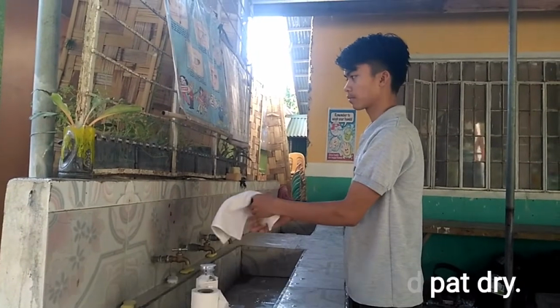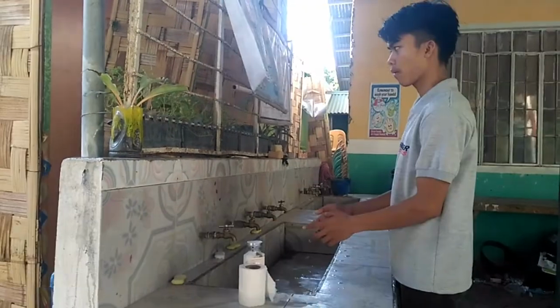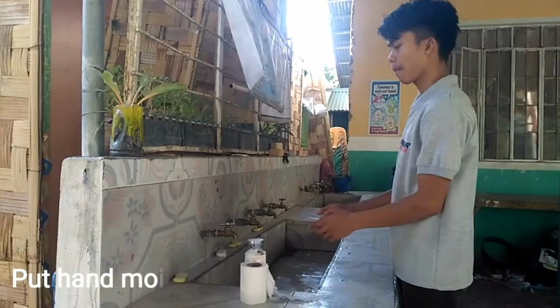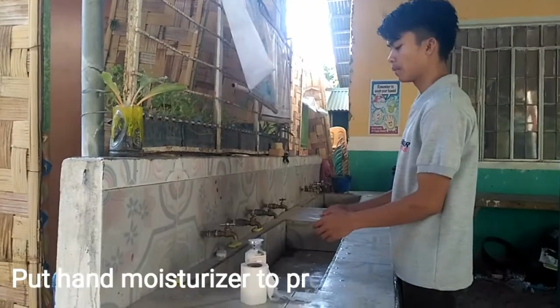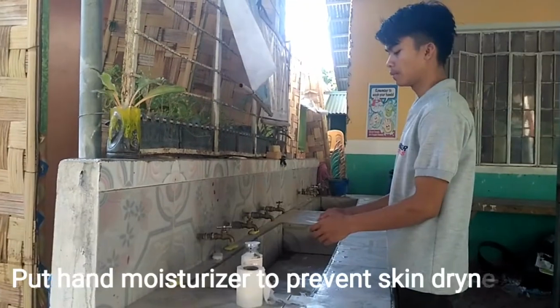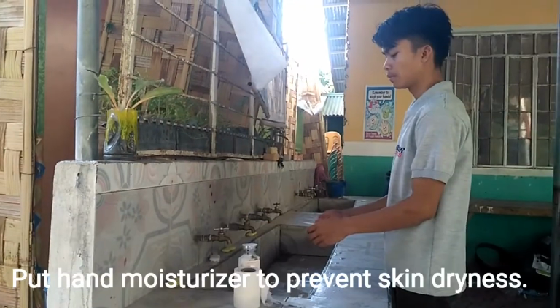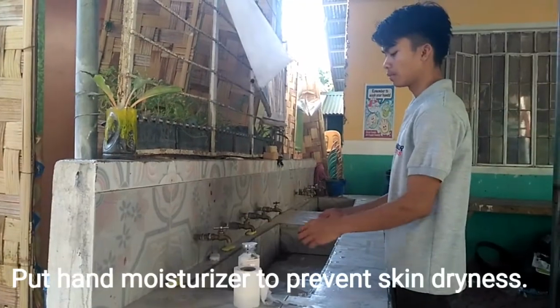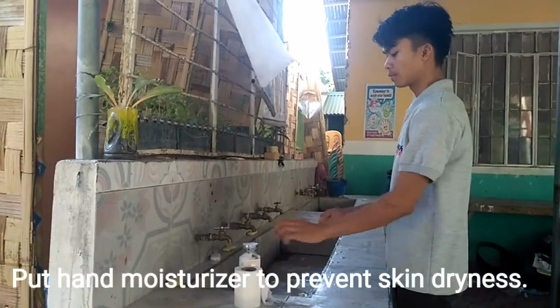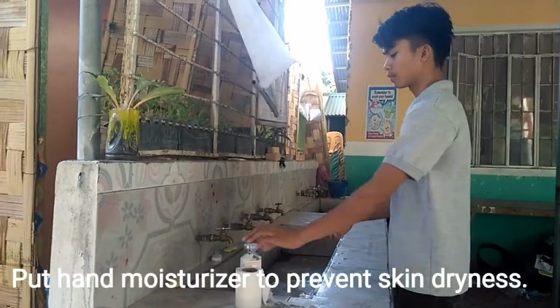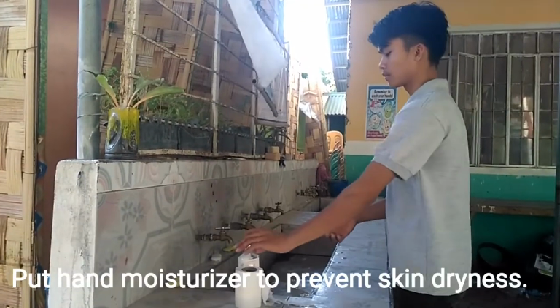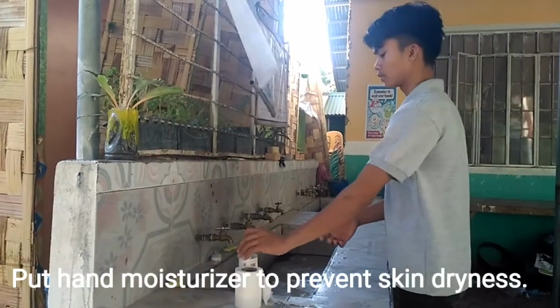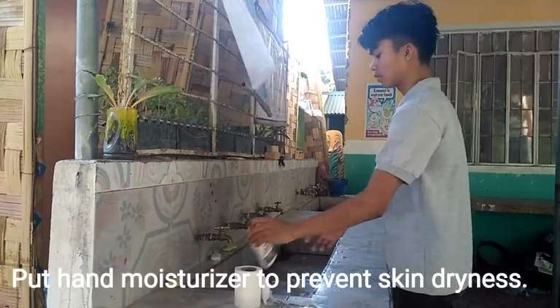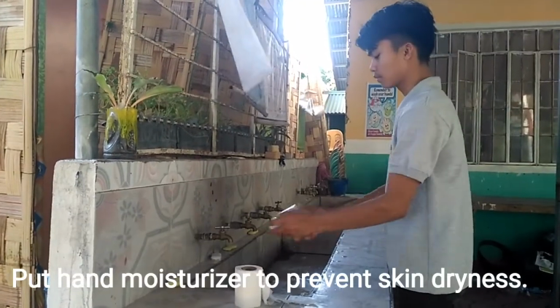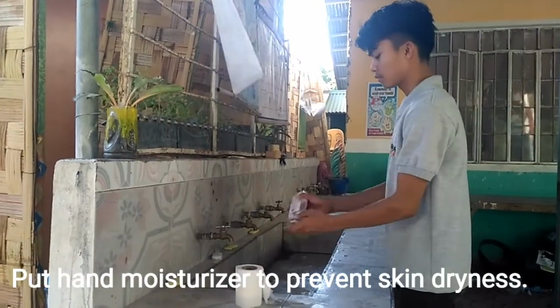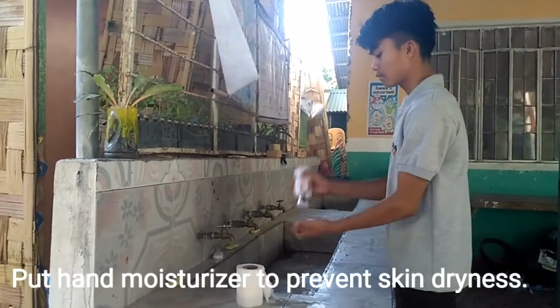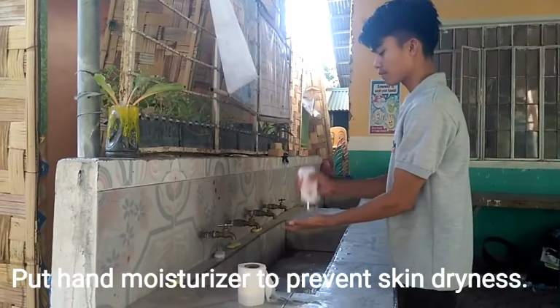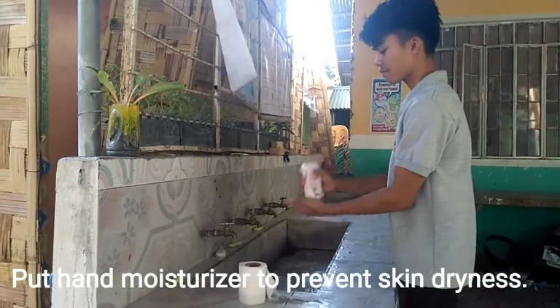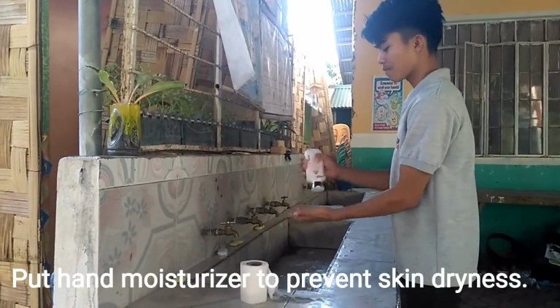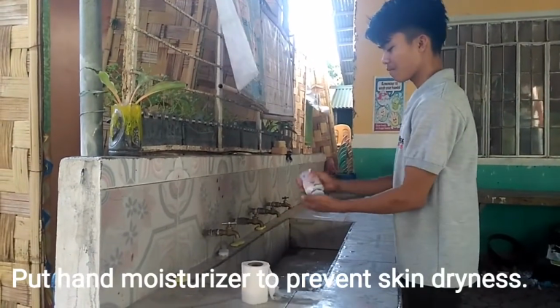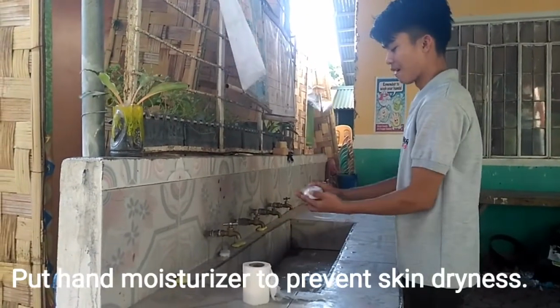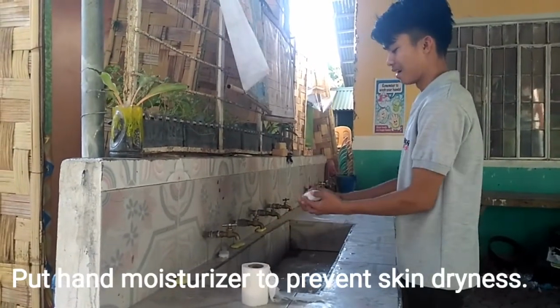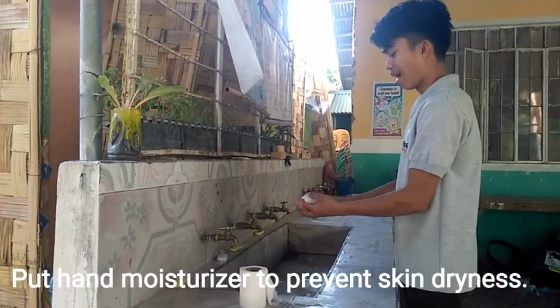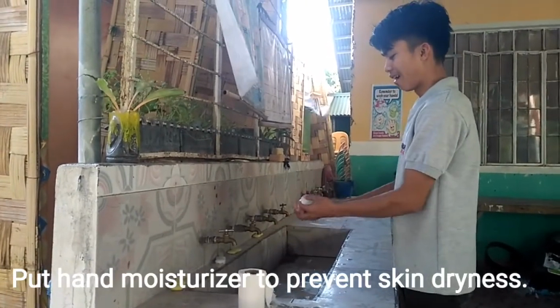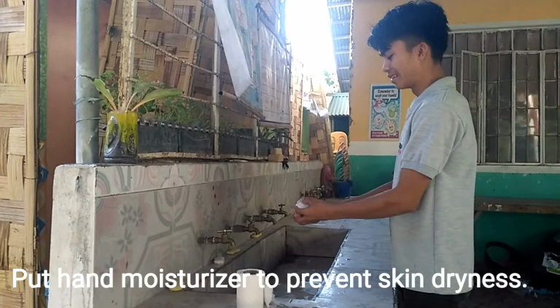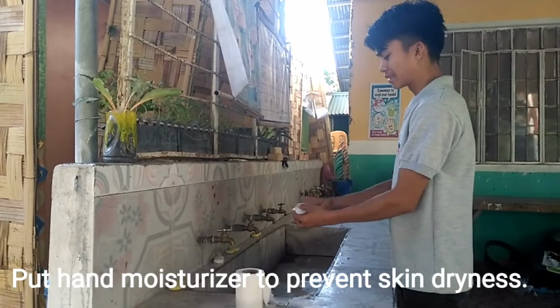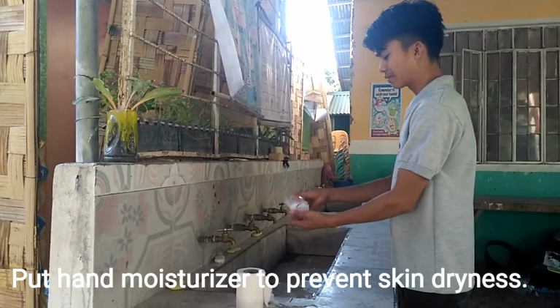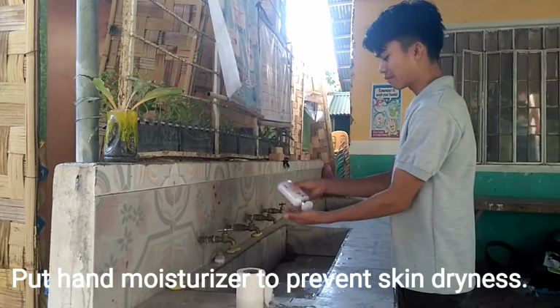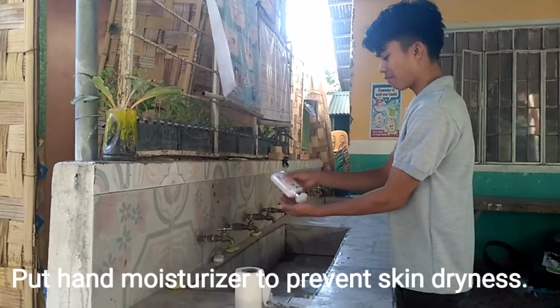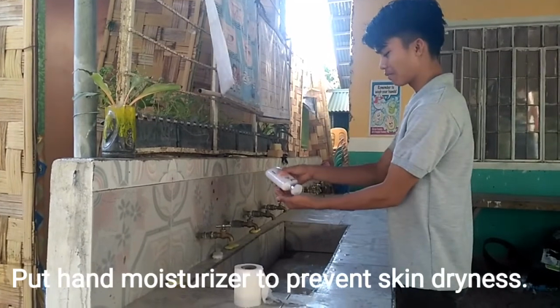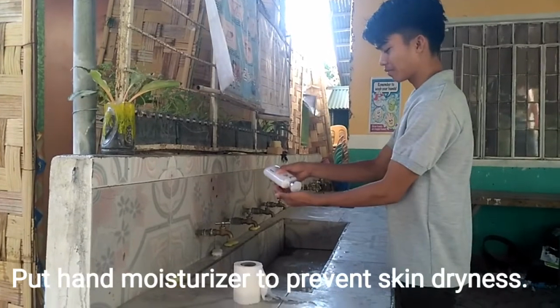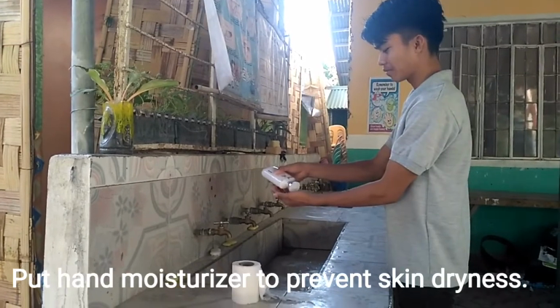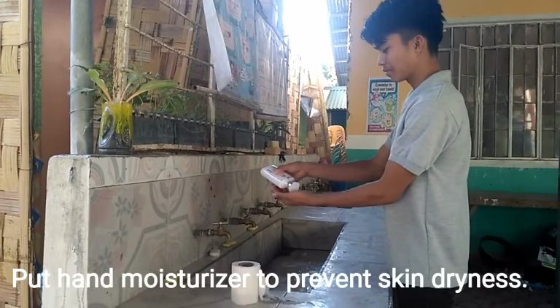Put hand moisturizer to prevent skin dryness.